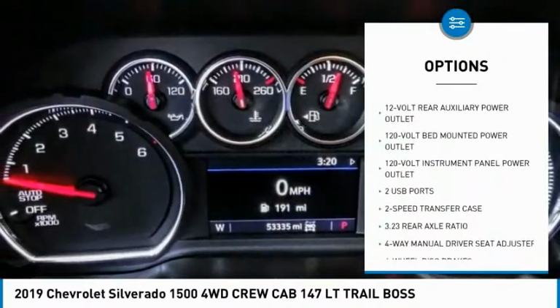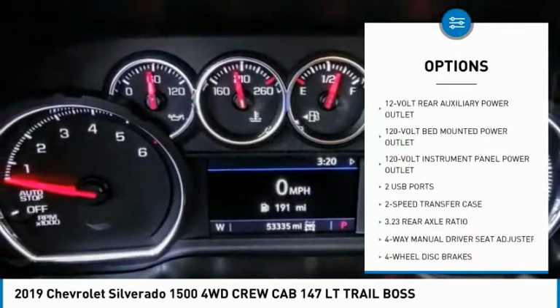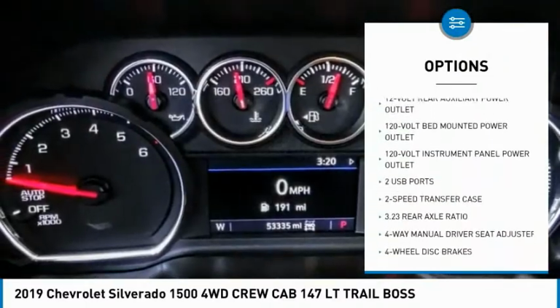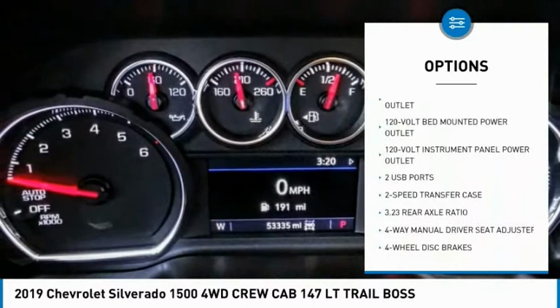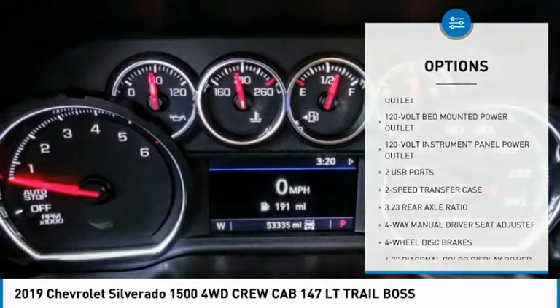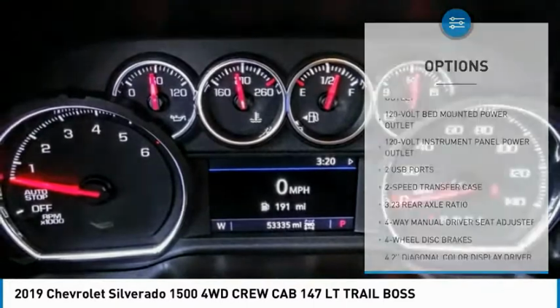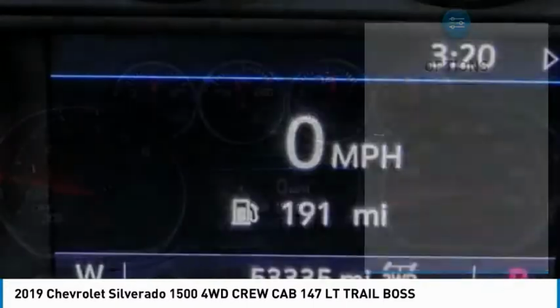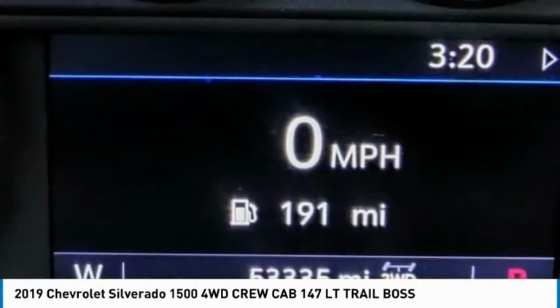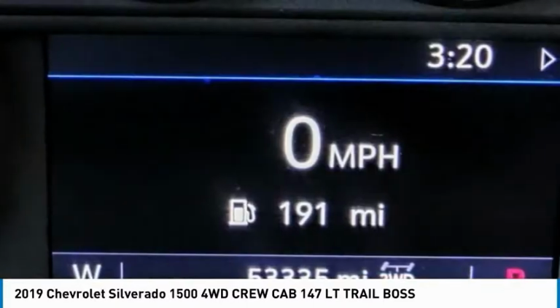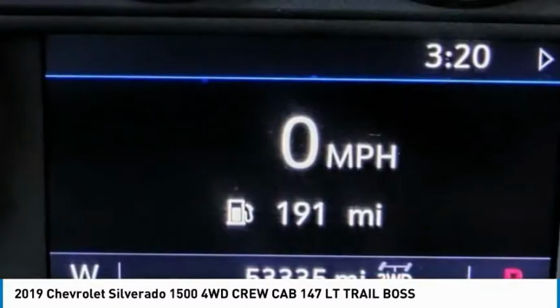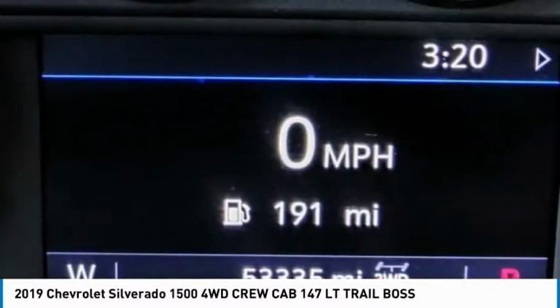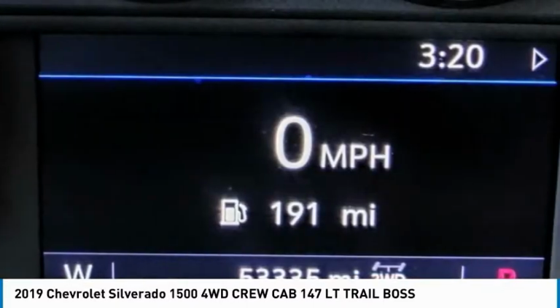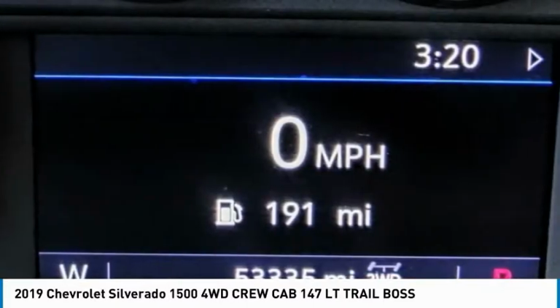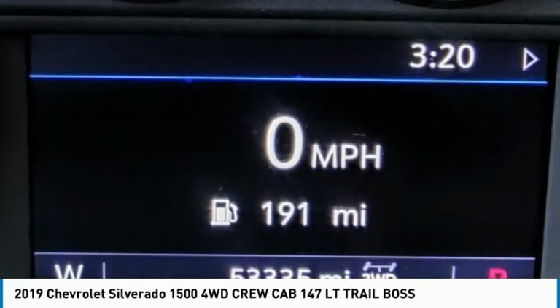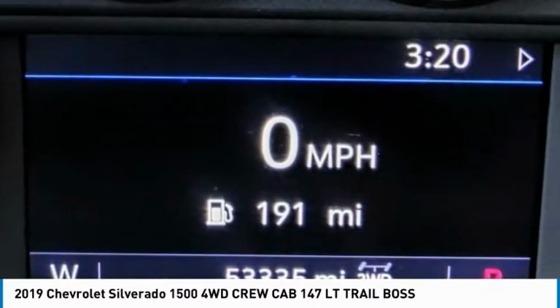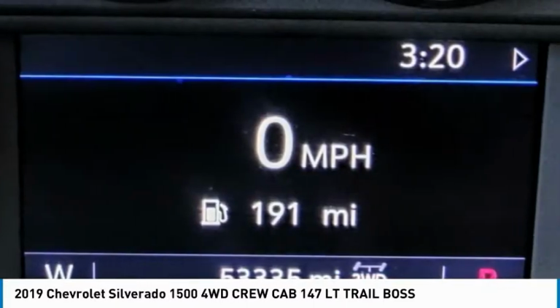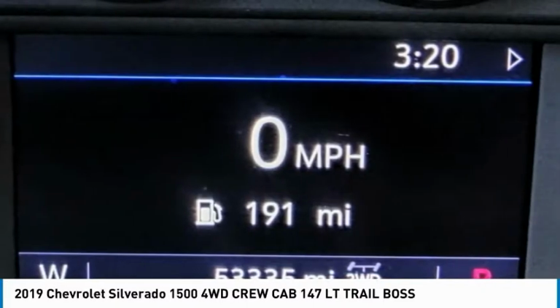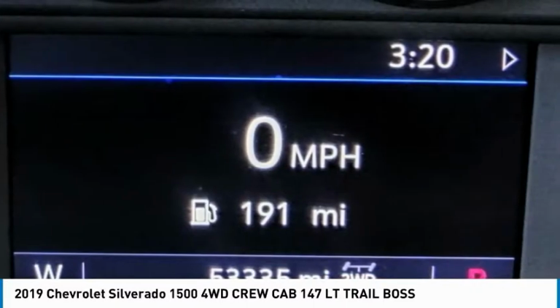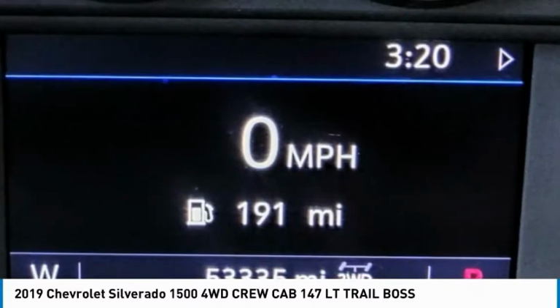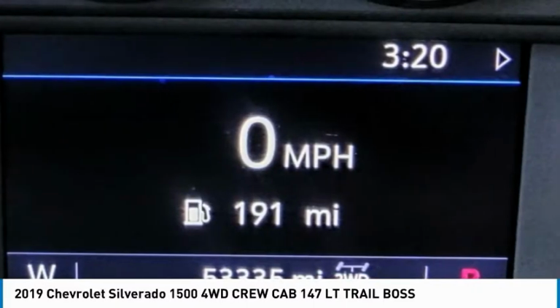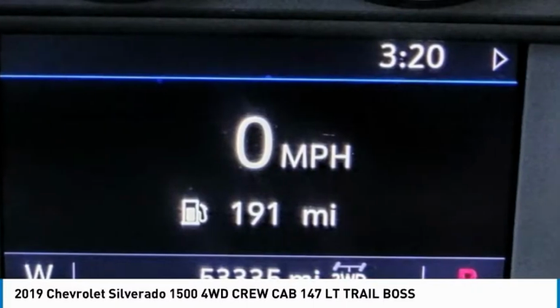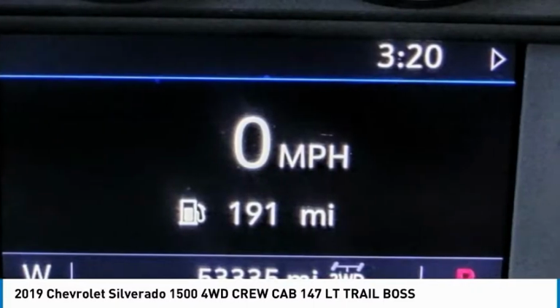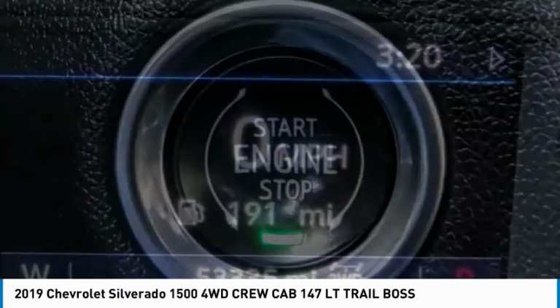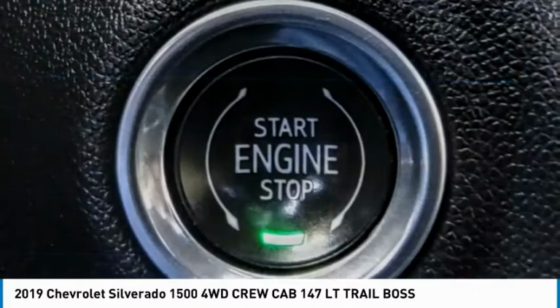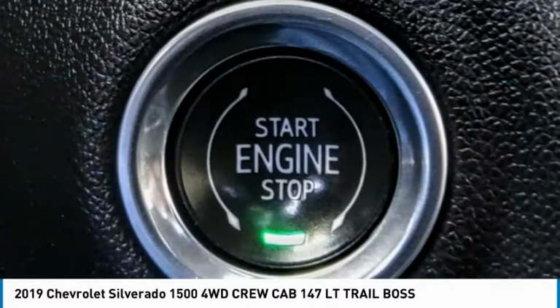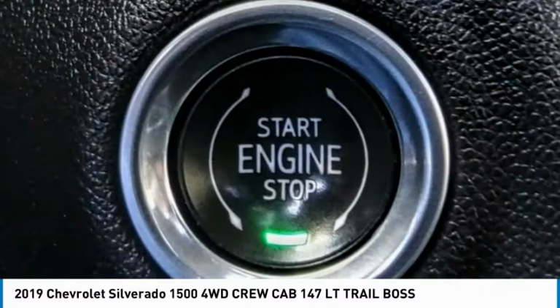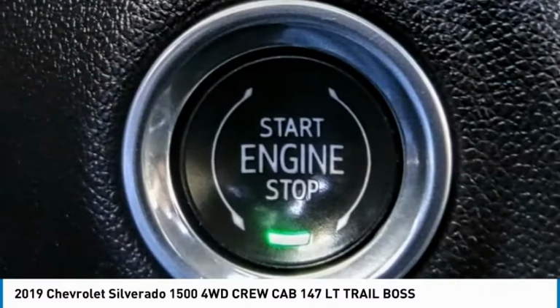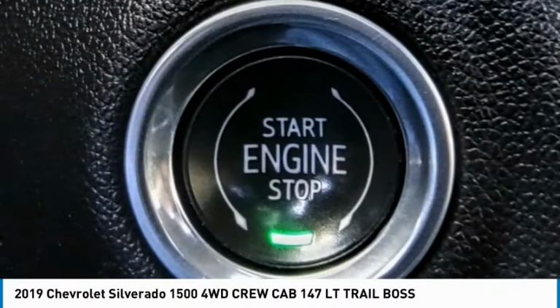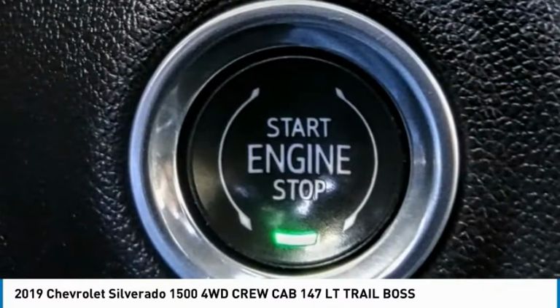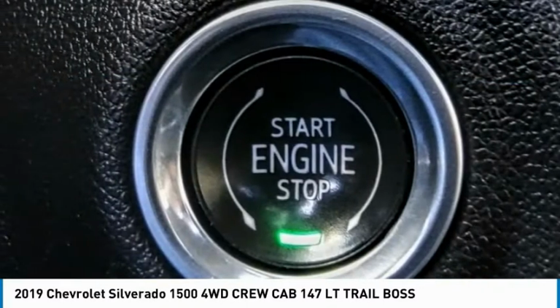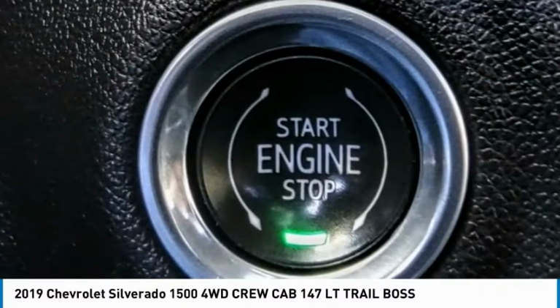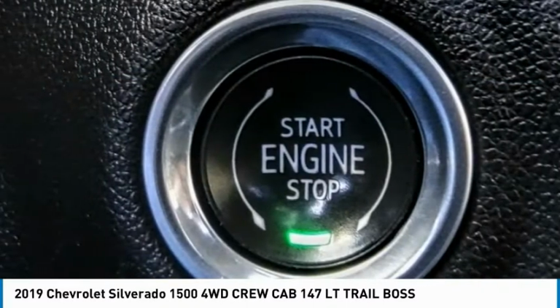Remote Keyless Entry, Fog Lights, 4-Wheel Disc Brakes, Front Wheel Independent Suspension.